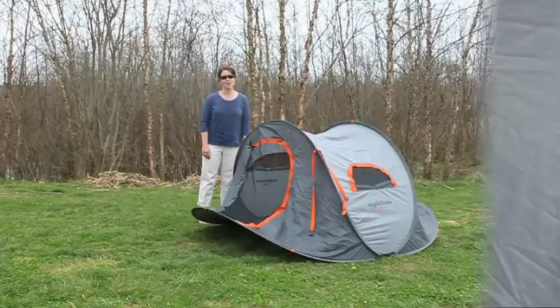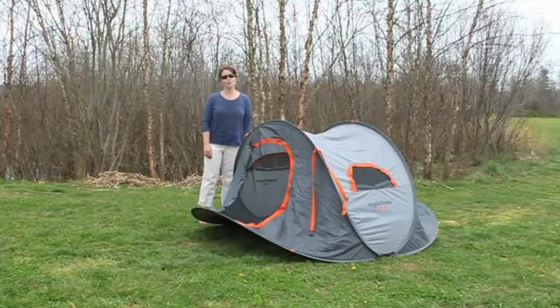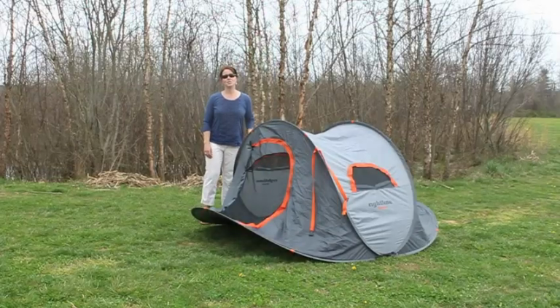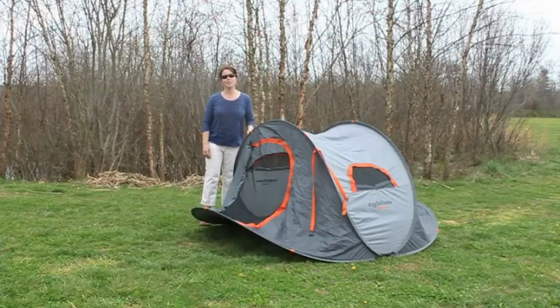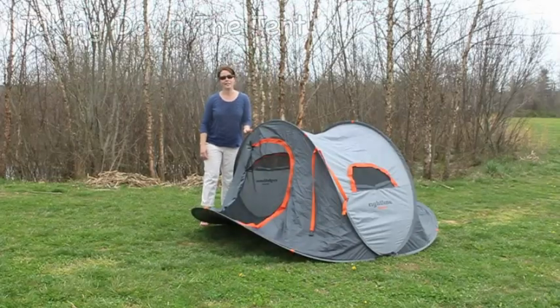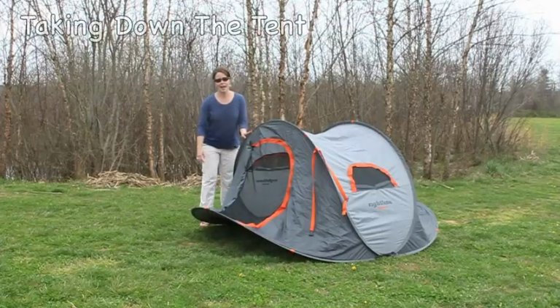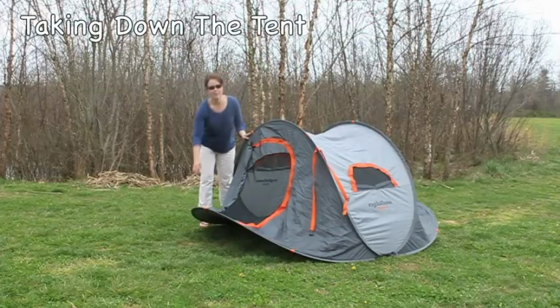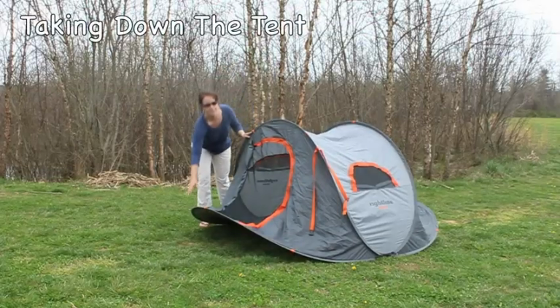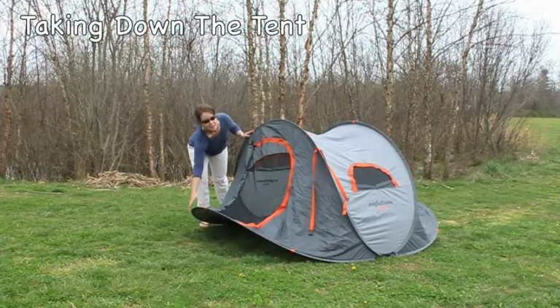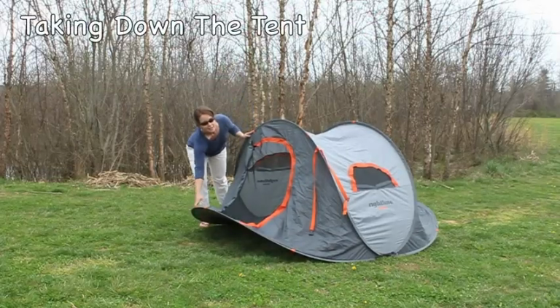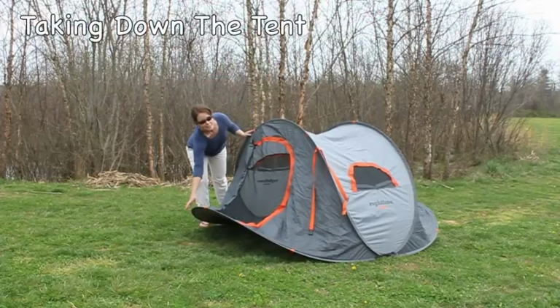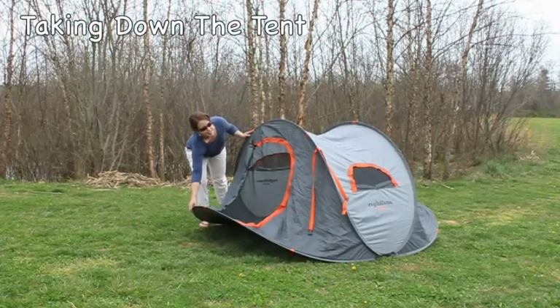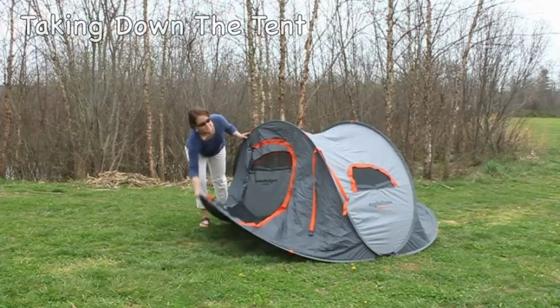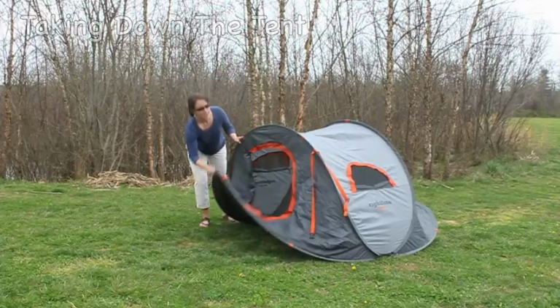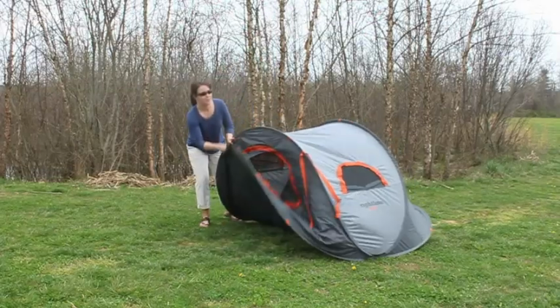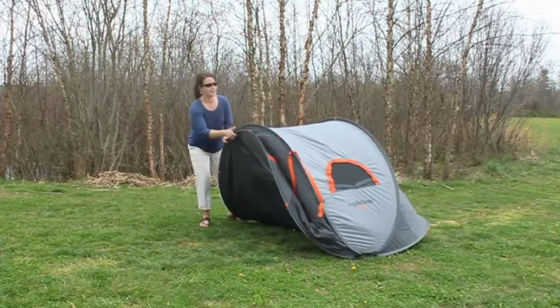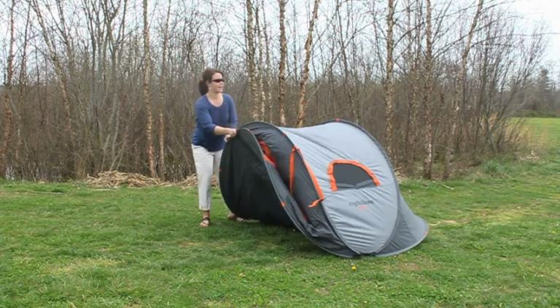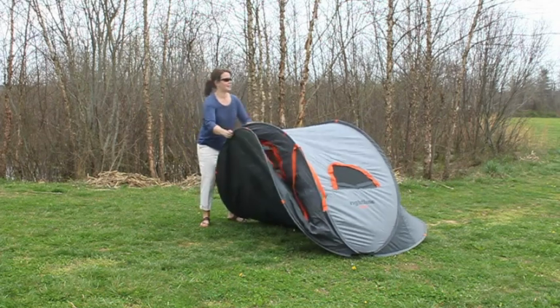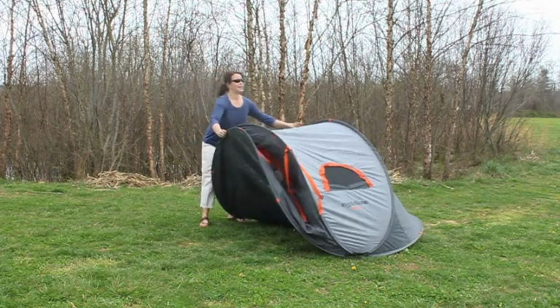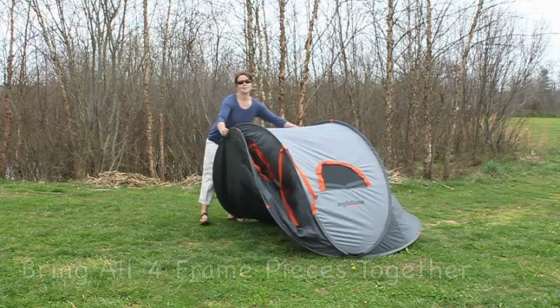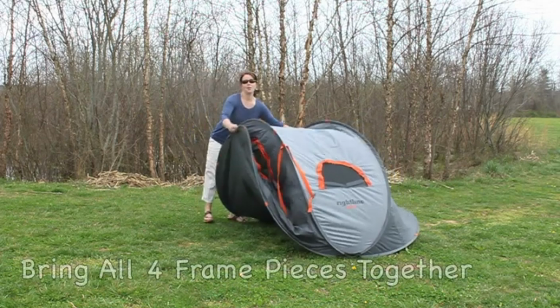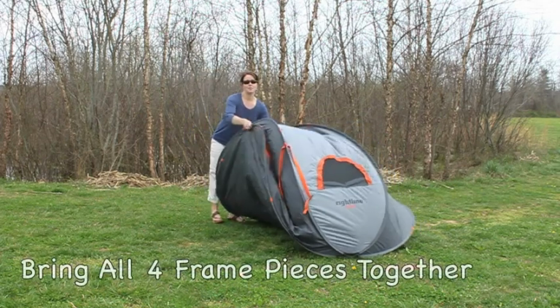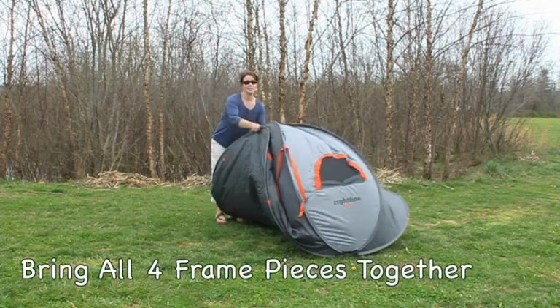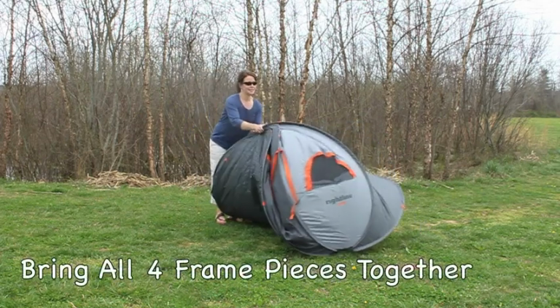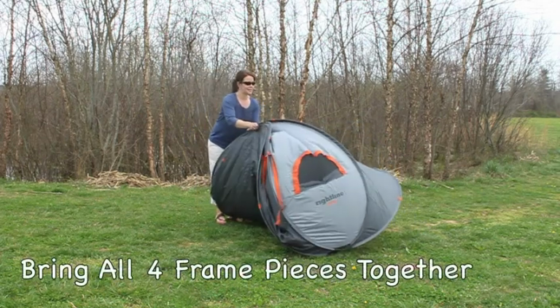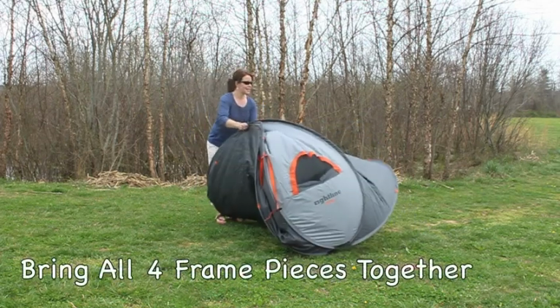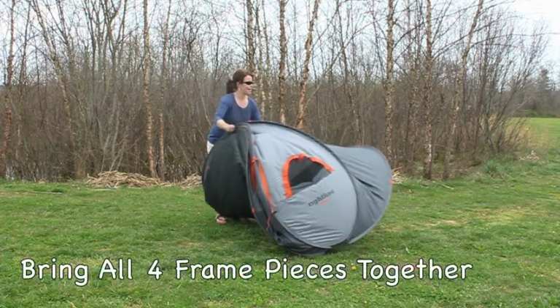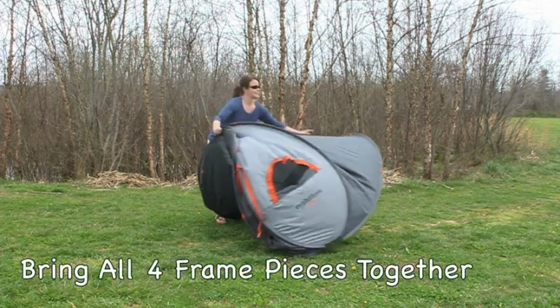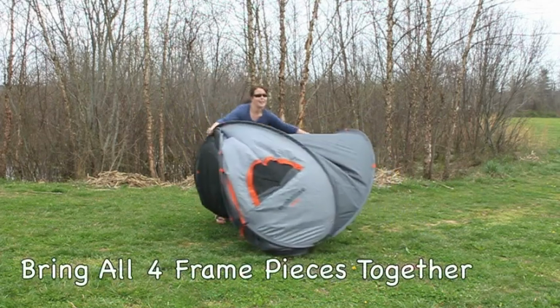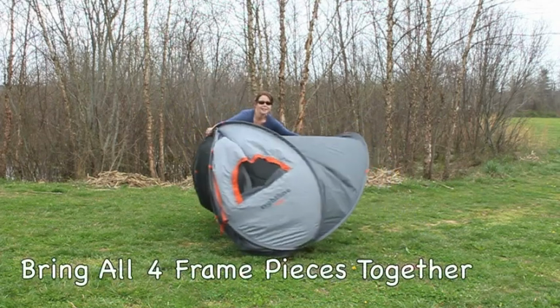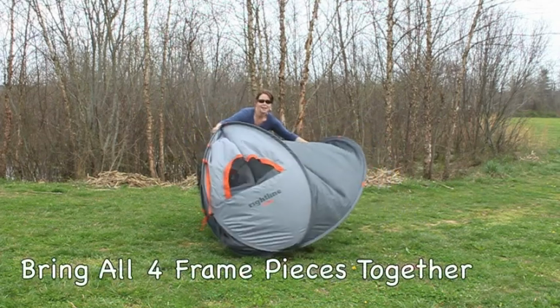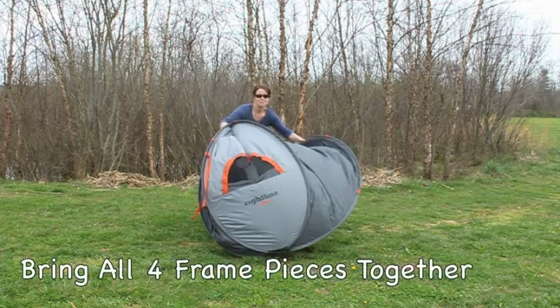Once you get the hang of it, taking down the tent is almost as easy as setting it up.